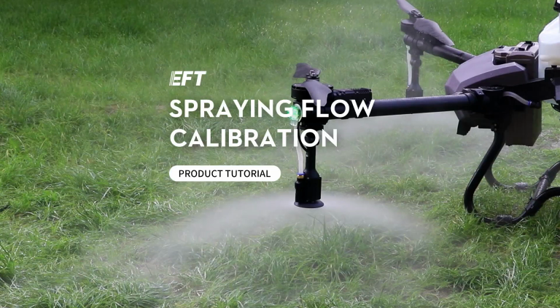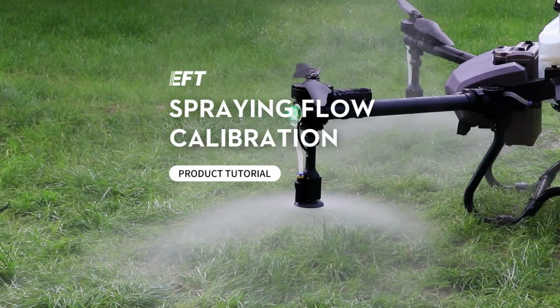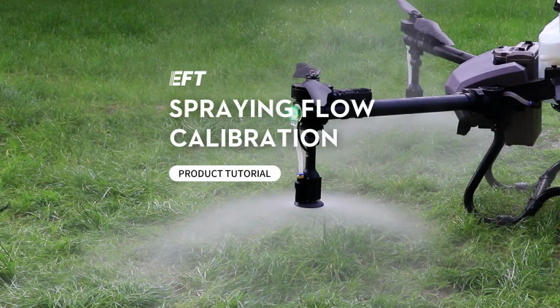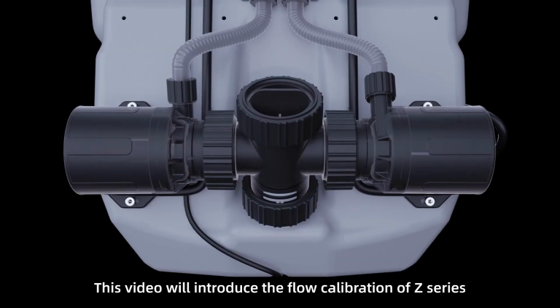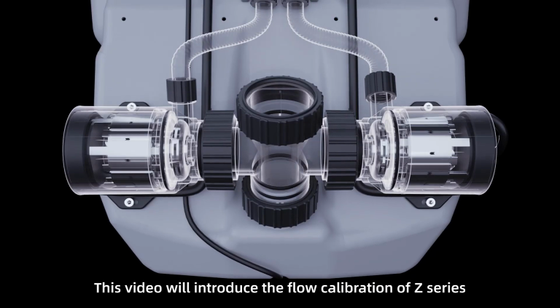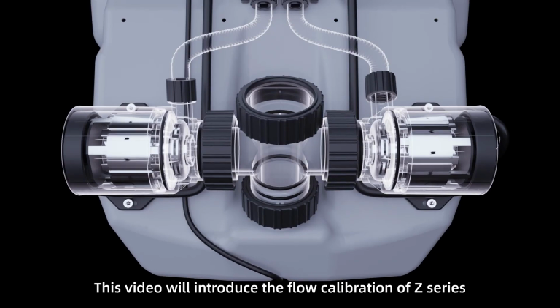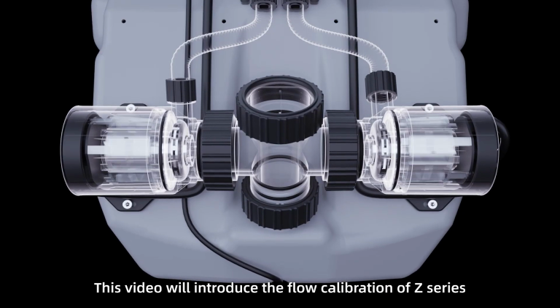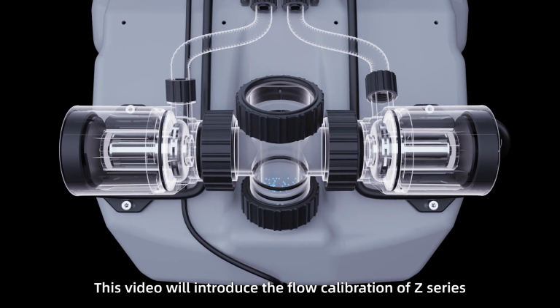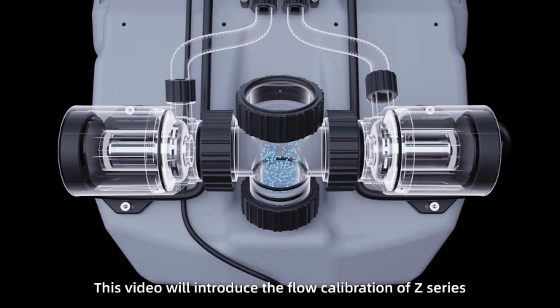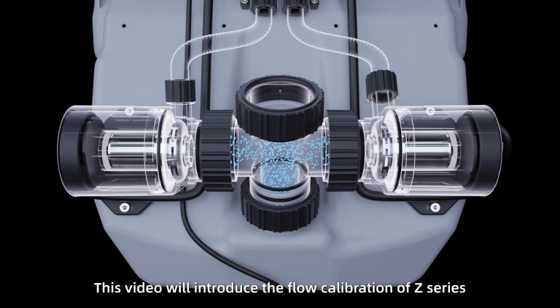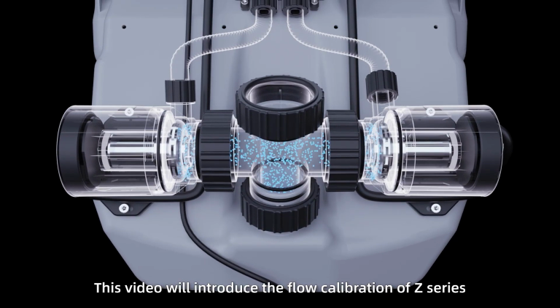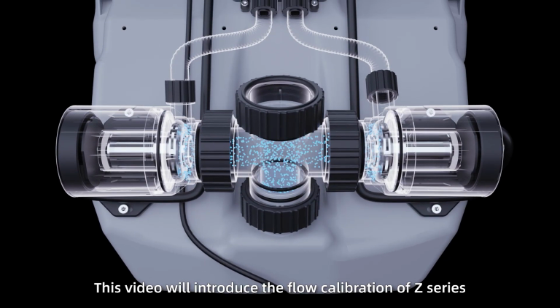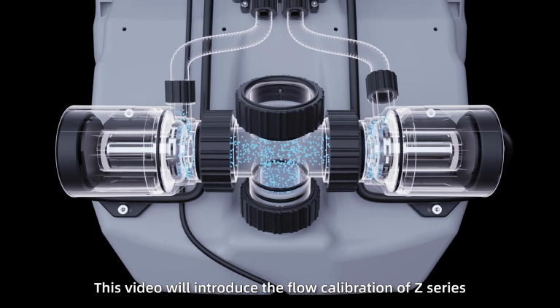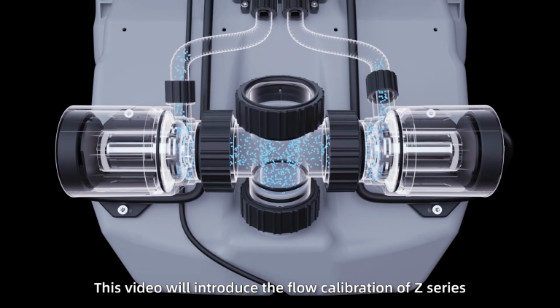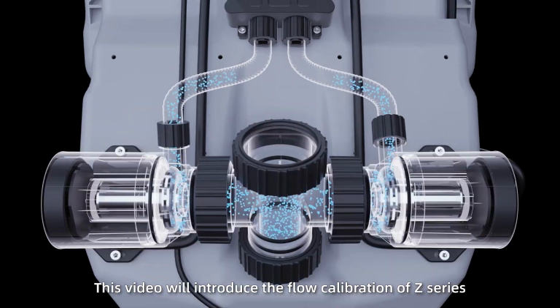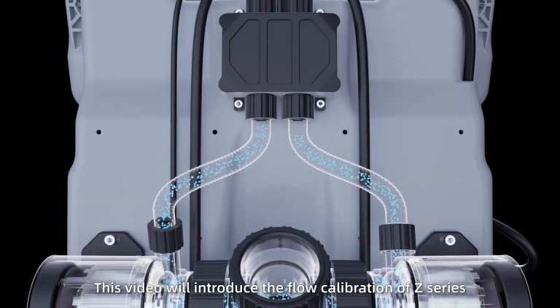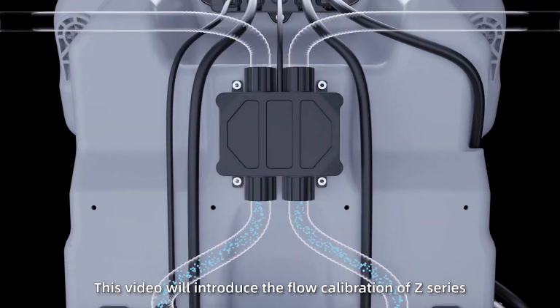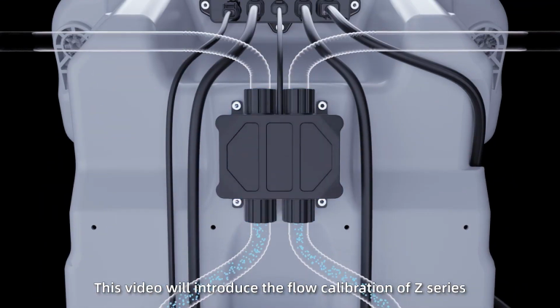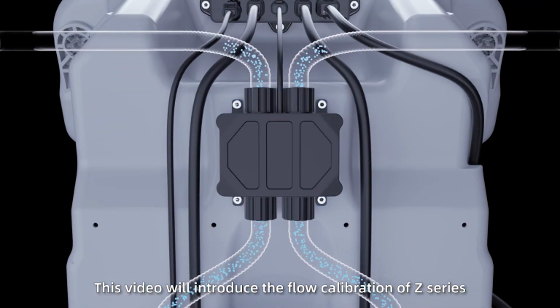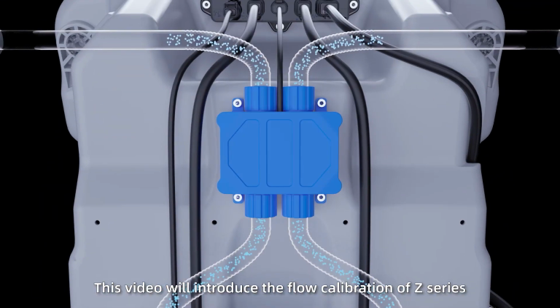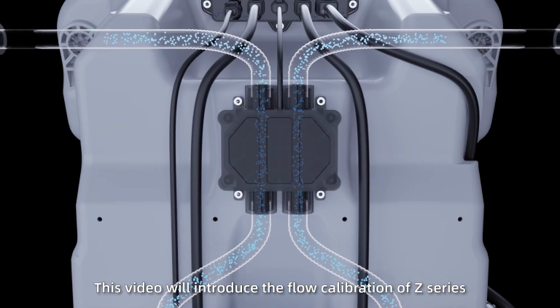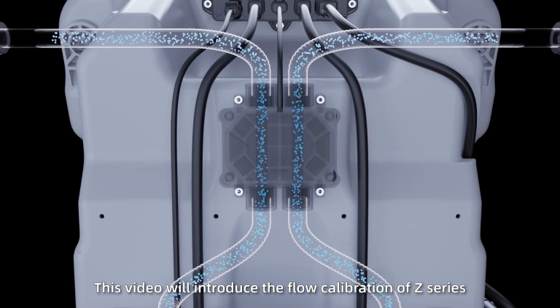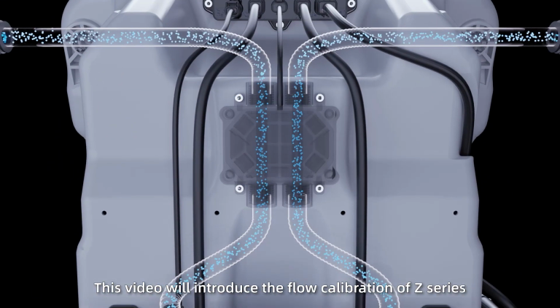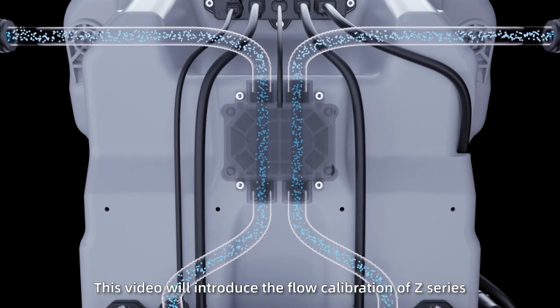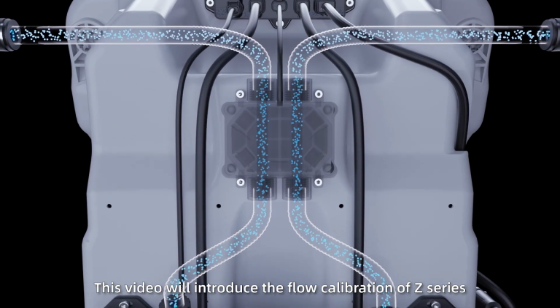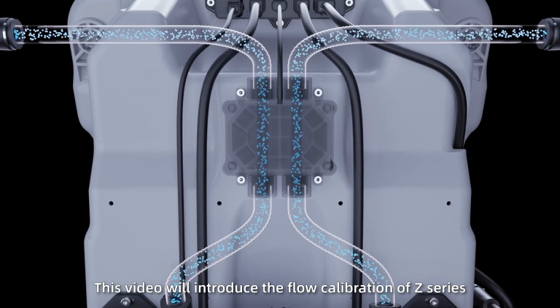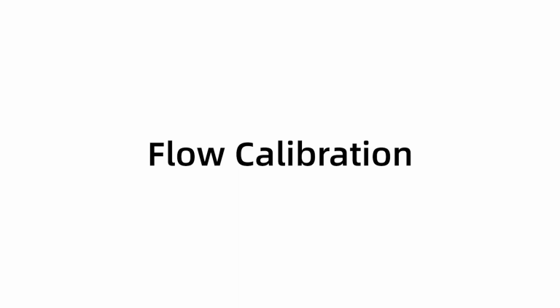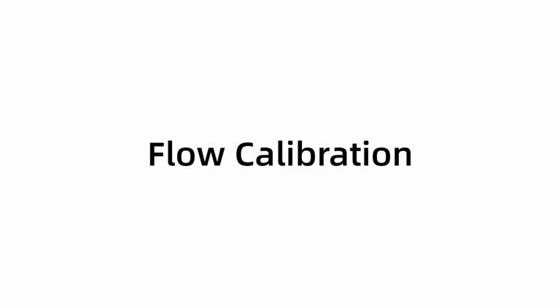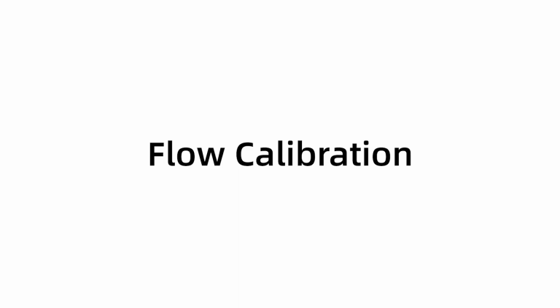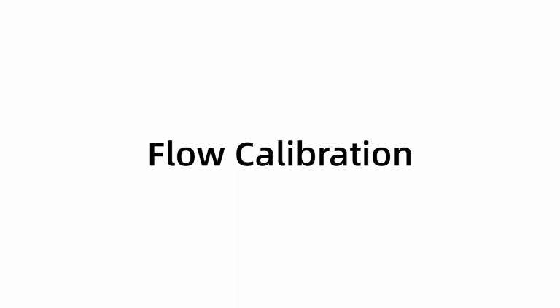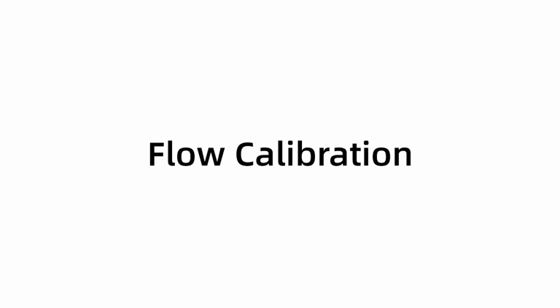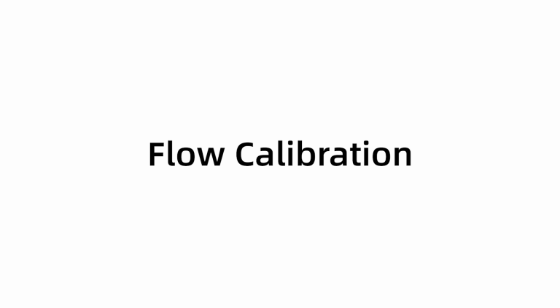This video will introduce the flow calibration of the Z-Series. Flow calibration.